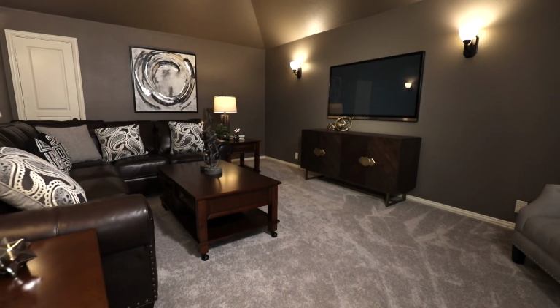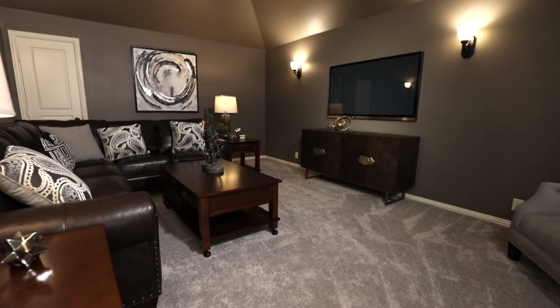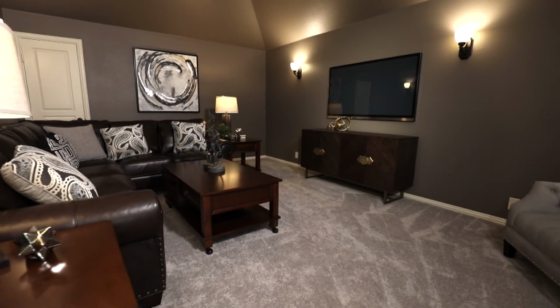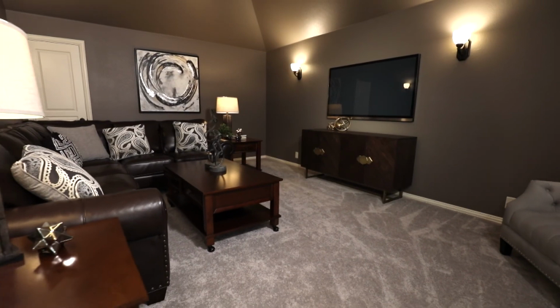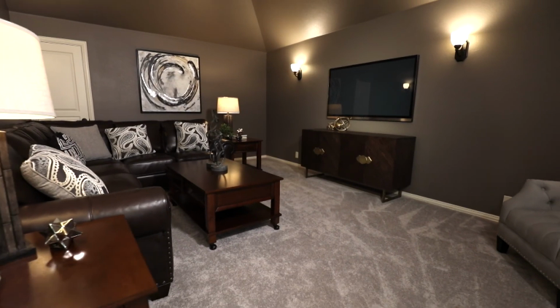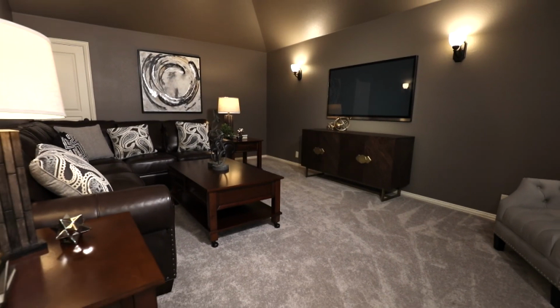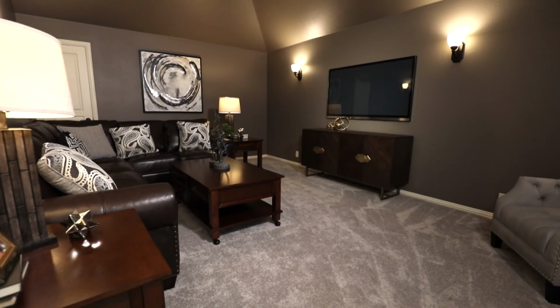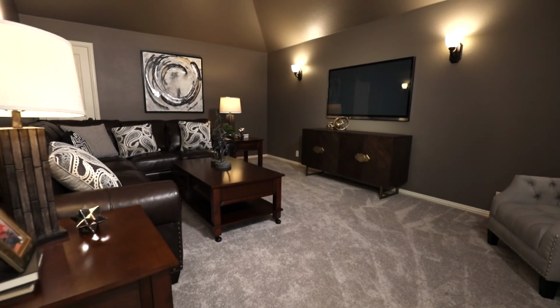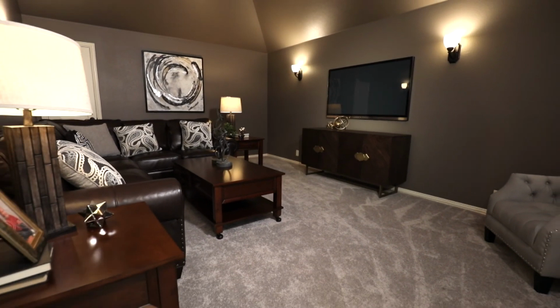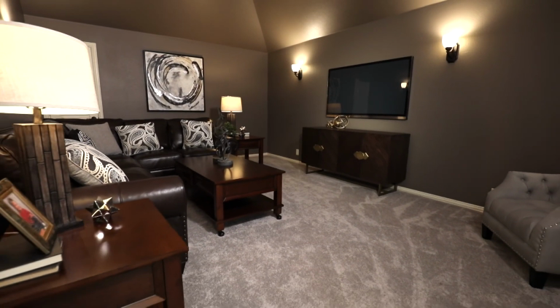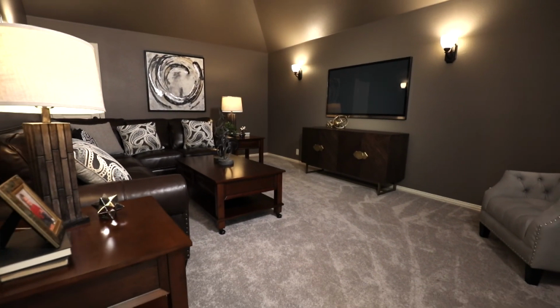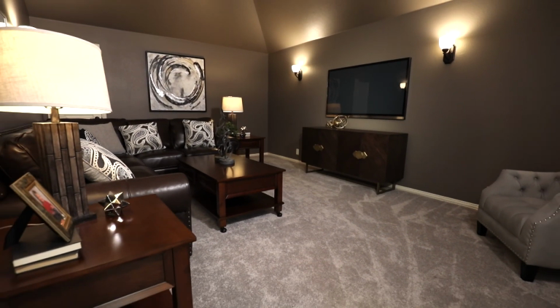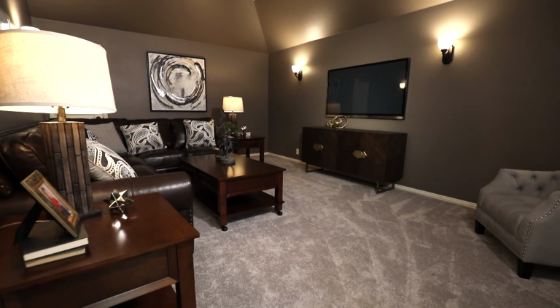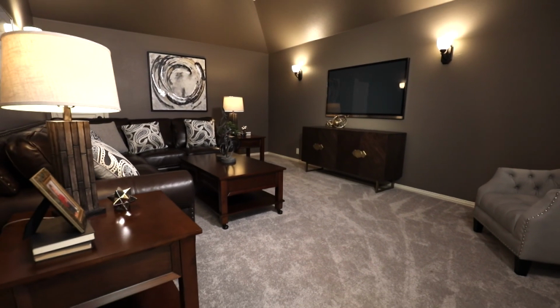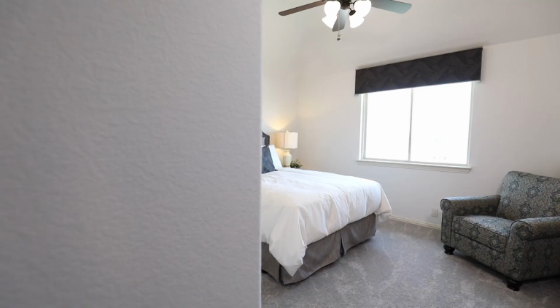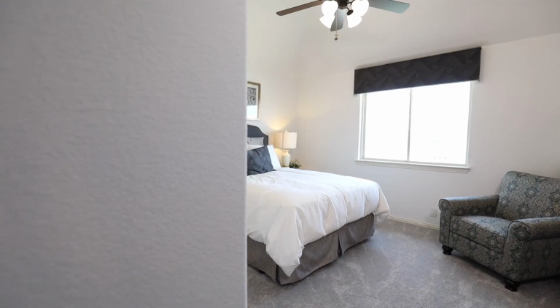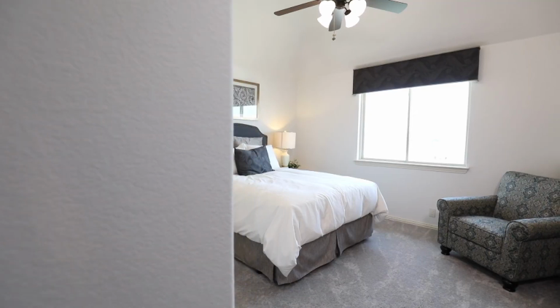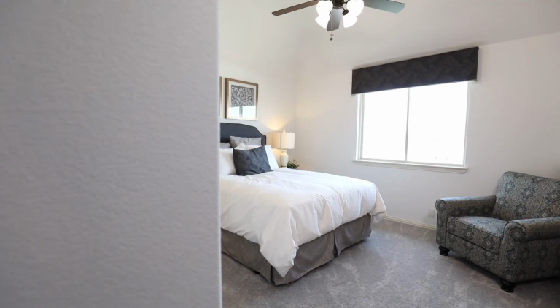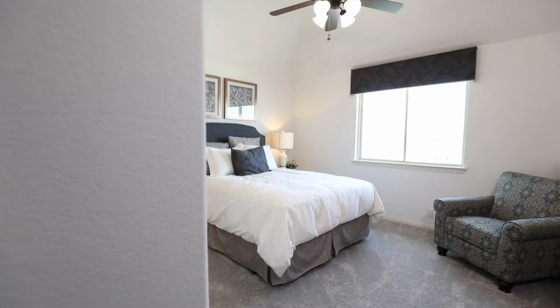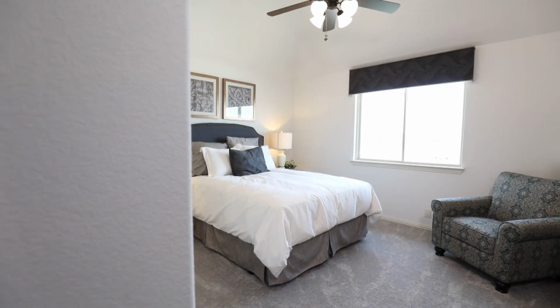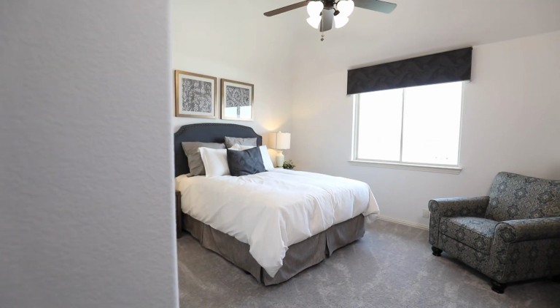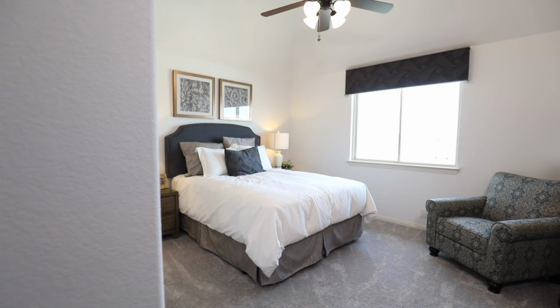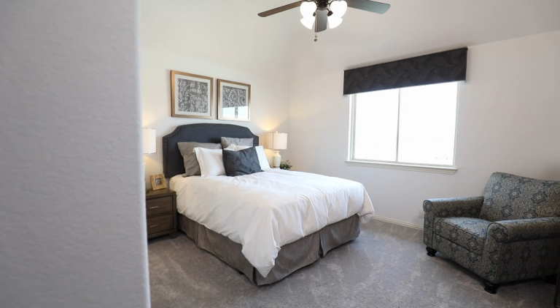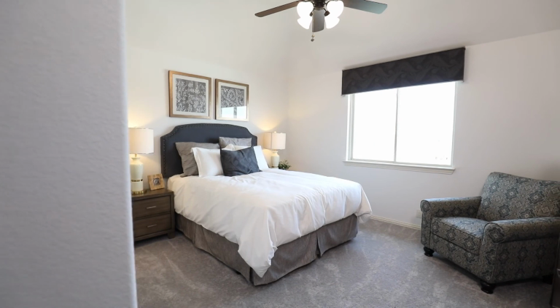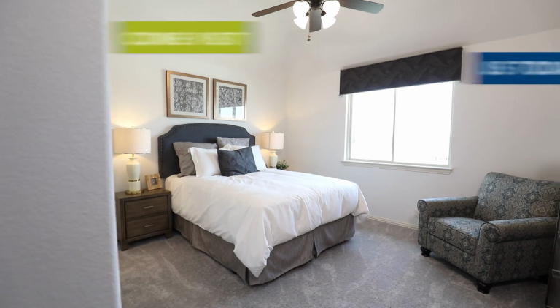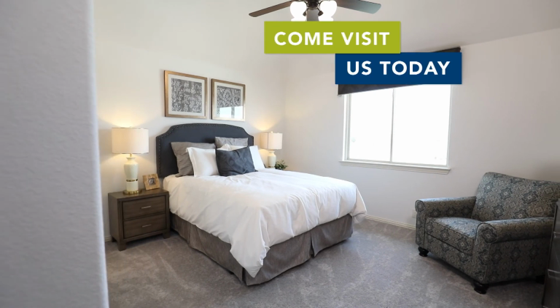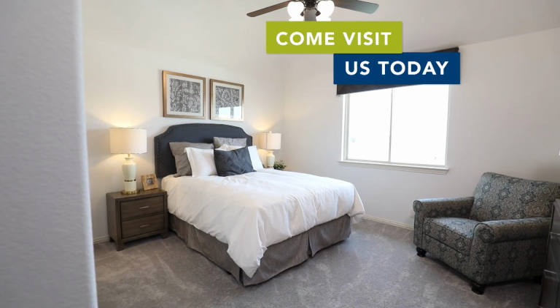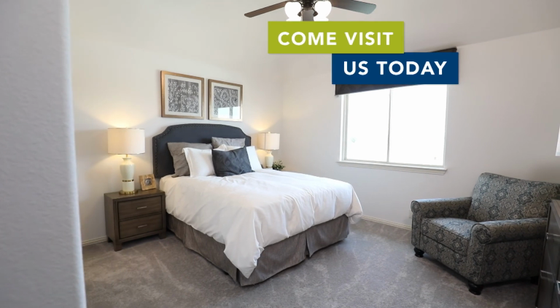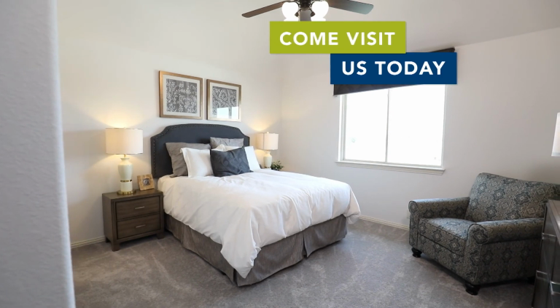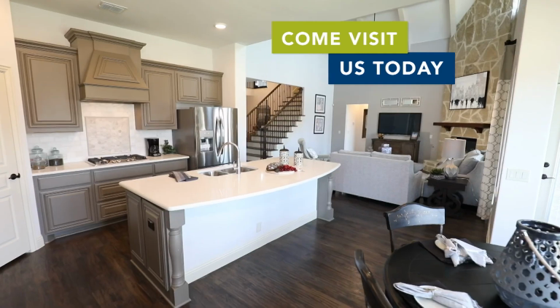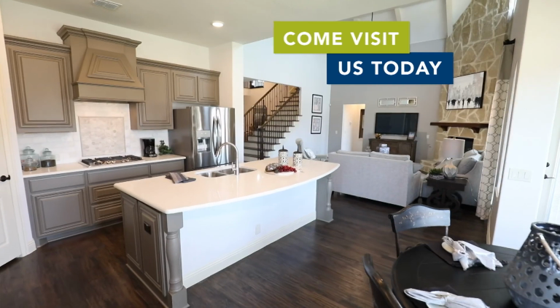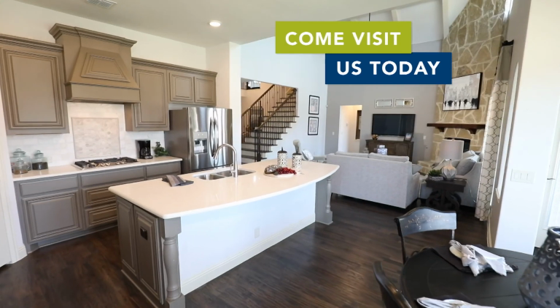Lakeway Estates only has 57 home sites. You've got to come out and visit us today.